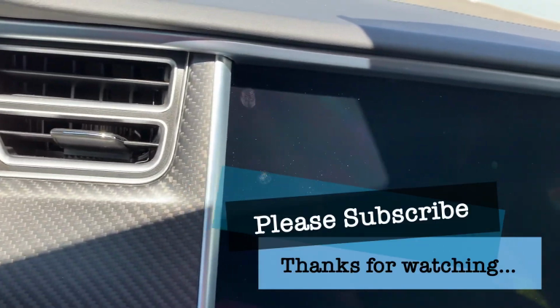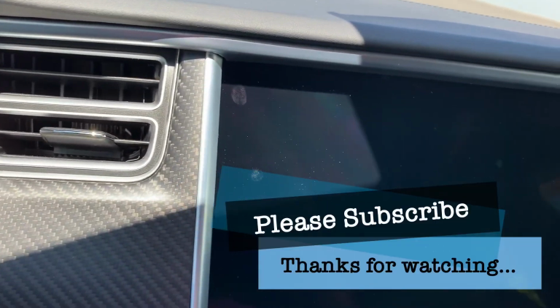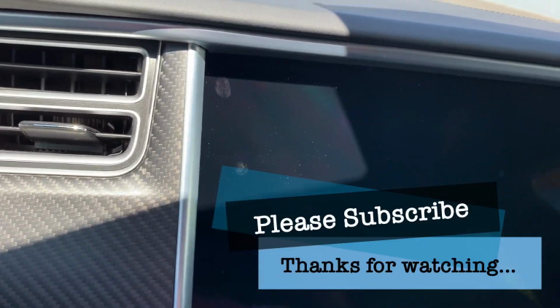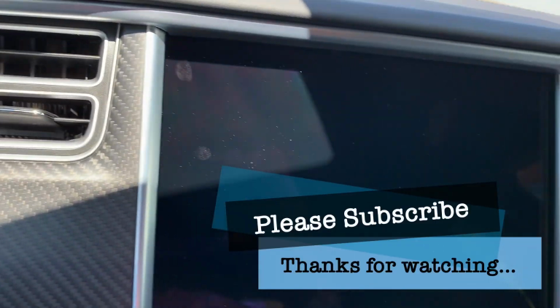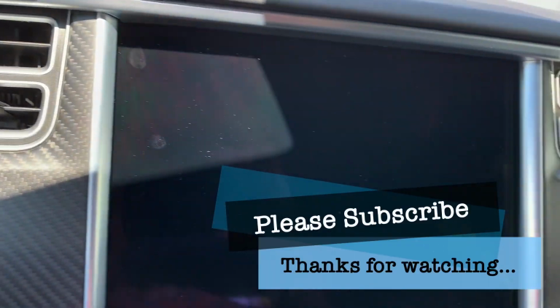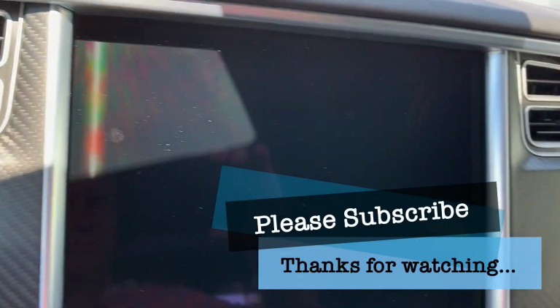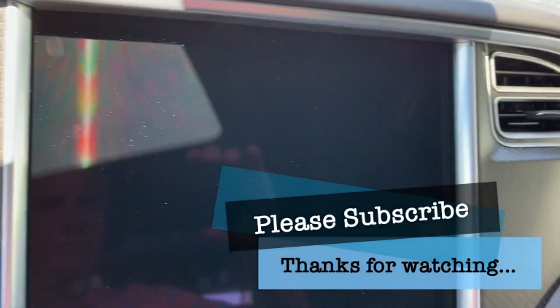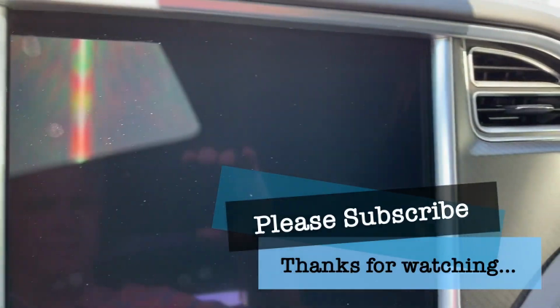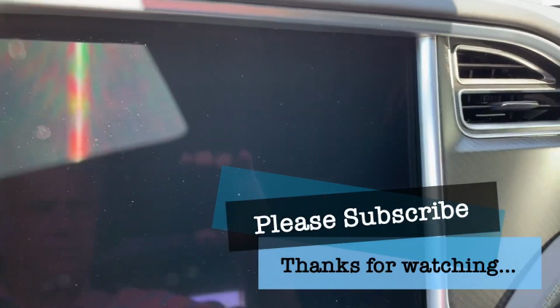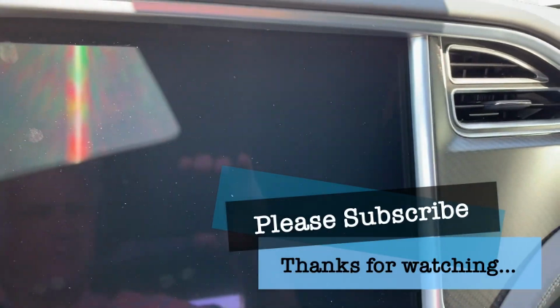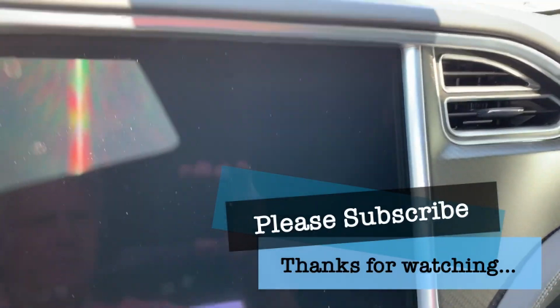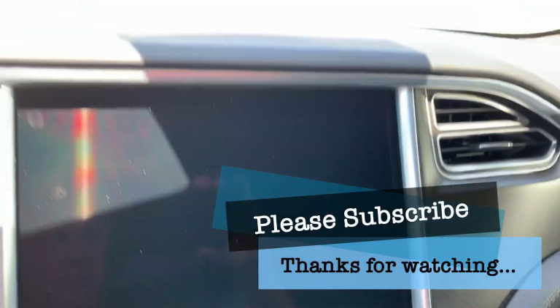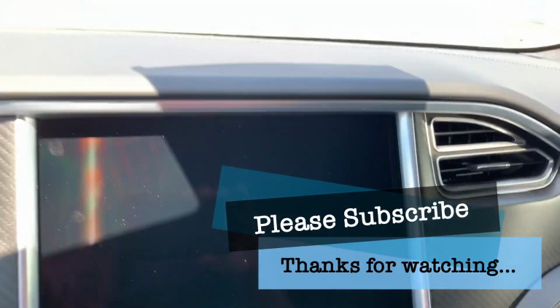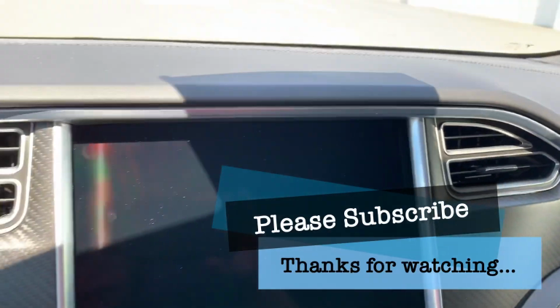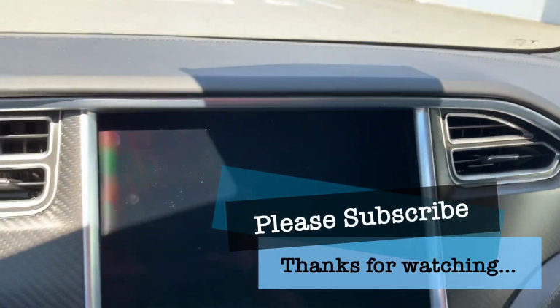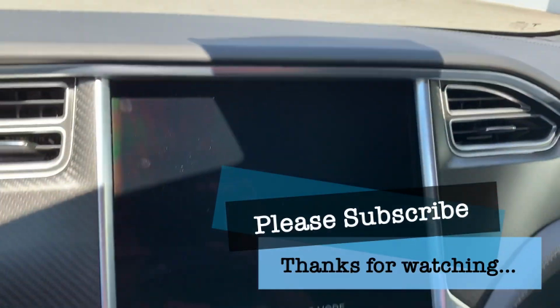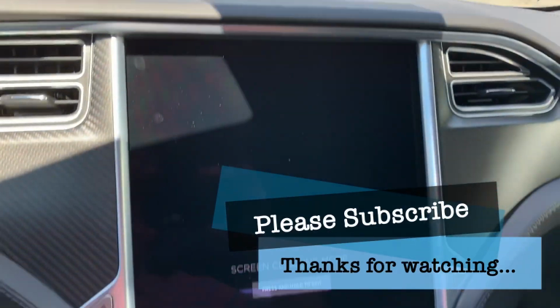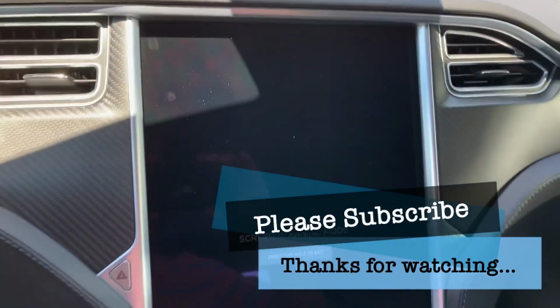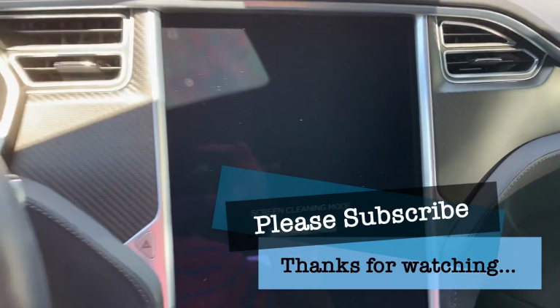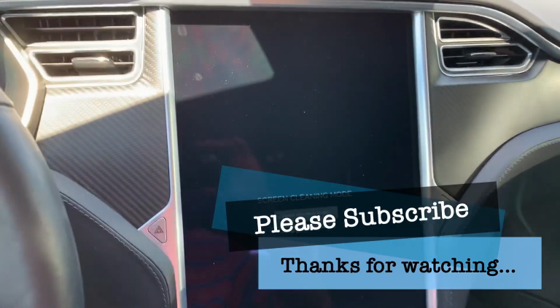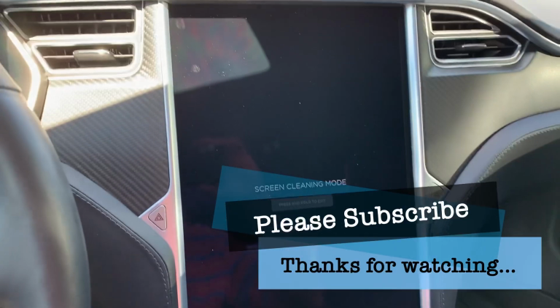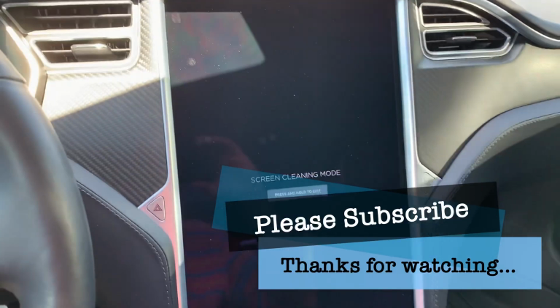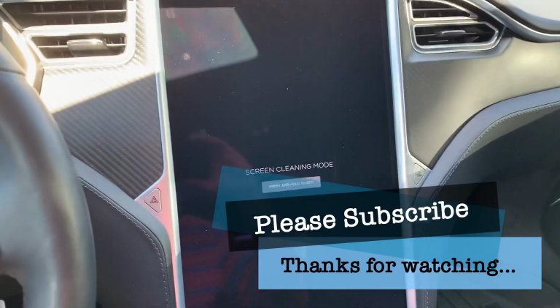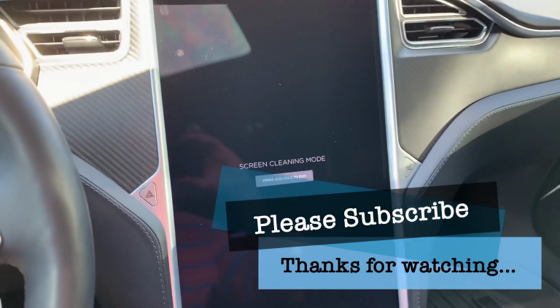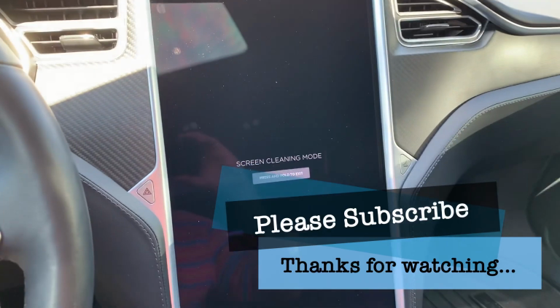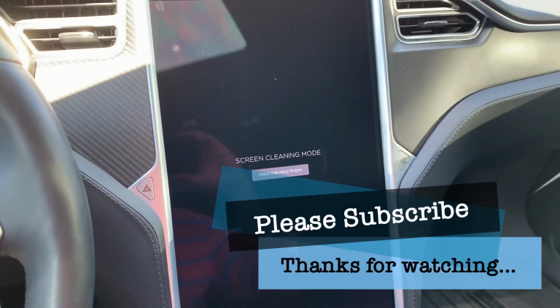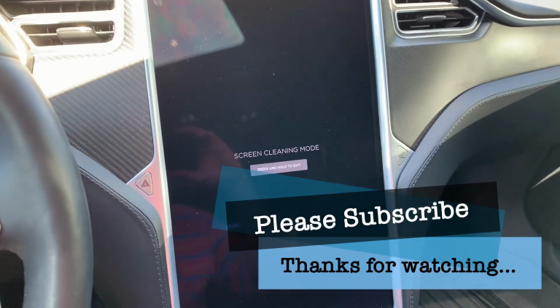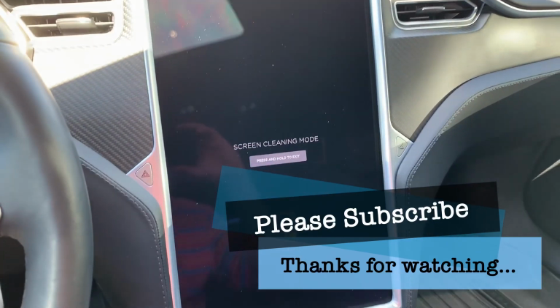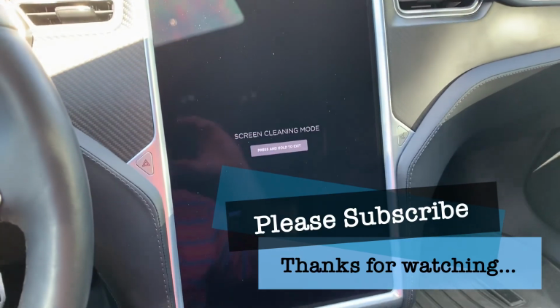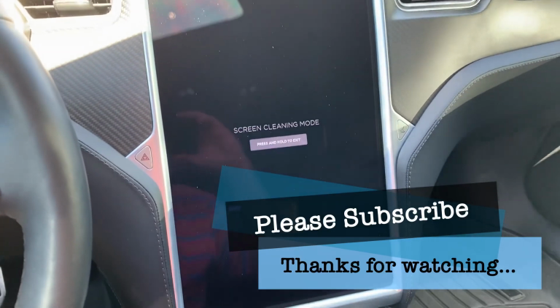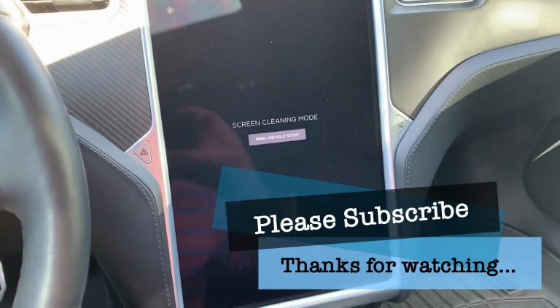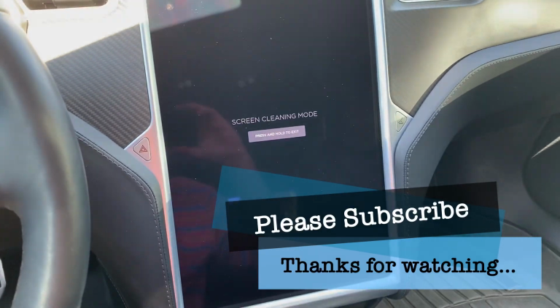There we go. Very good. Very happy. Hopefully it stays this way.